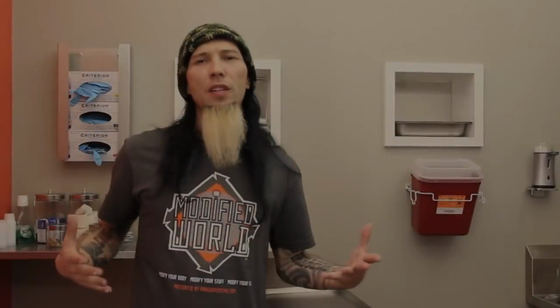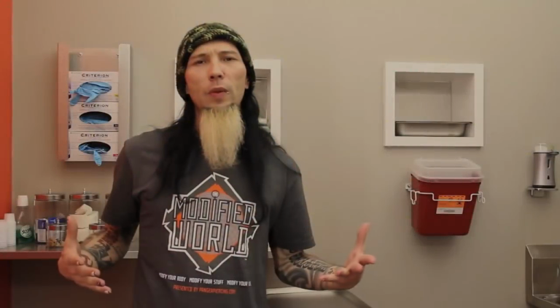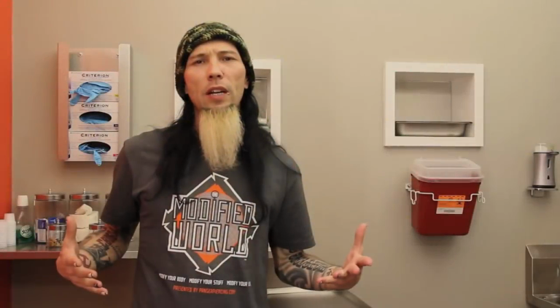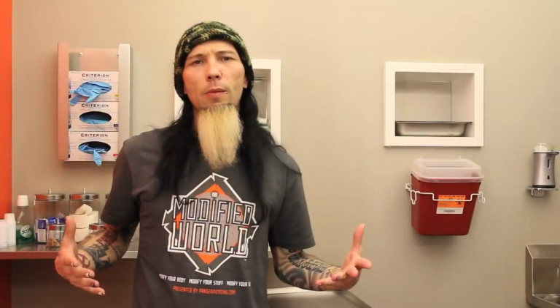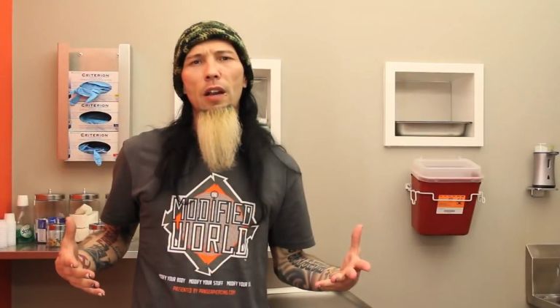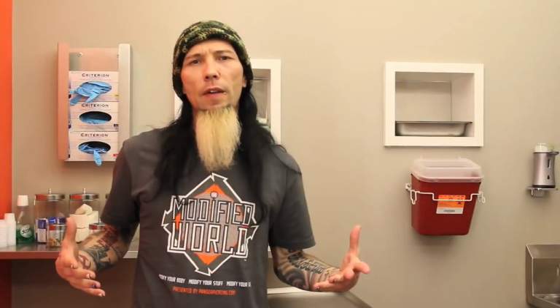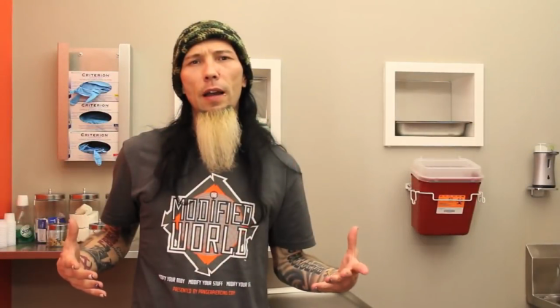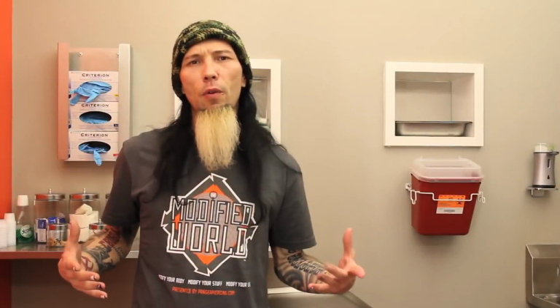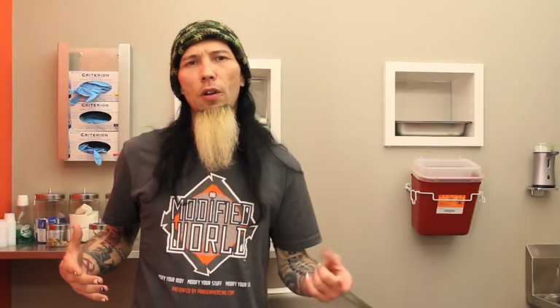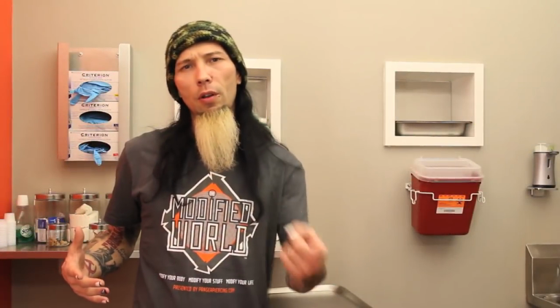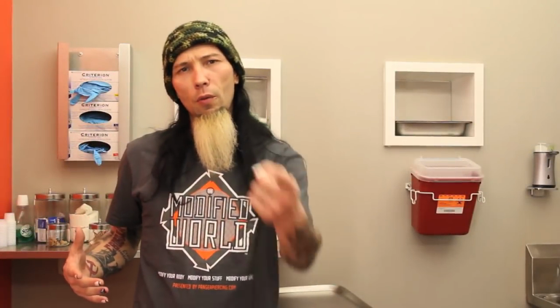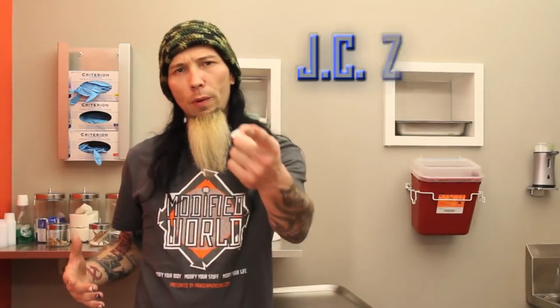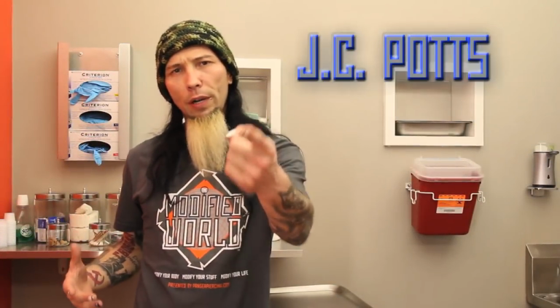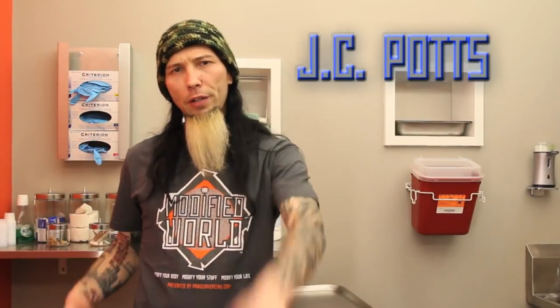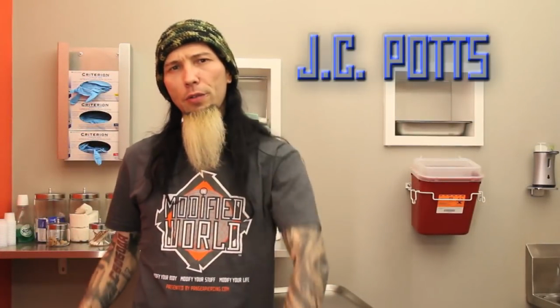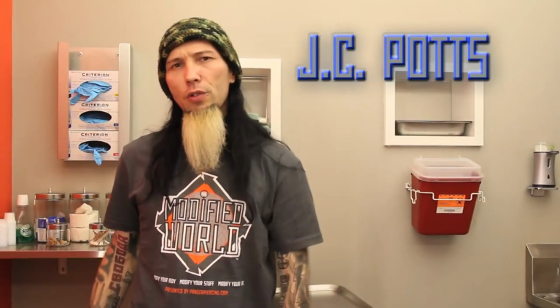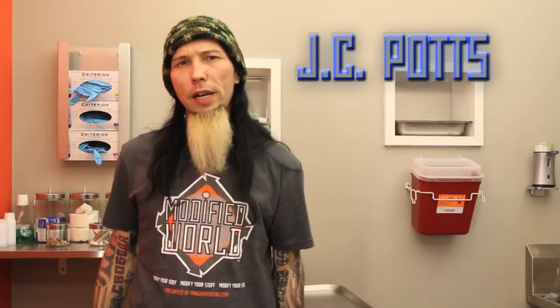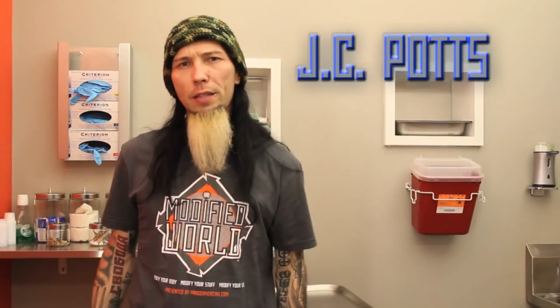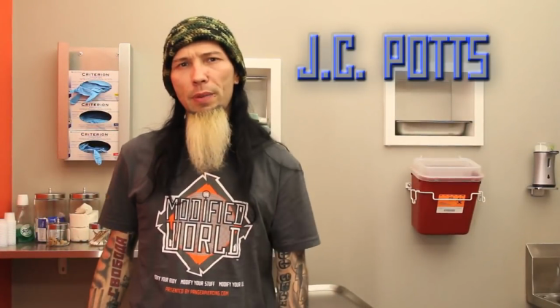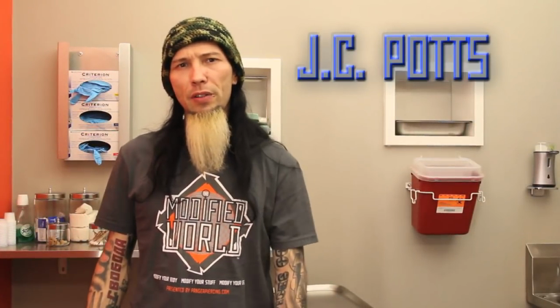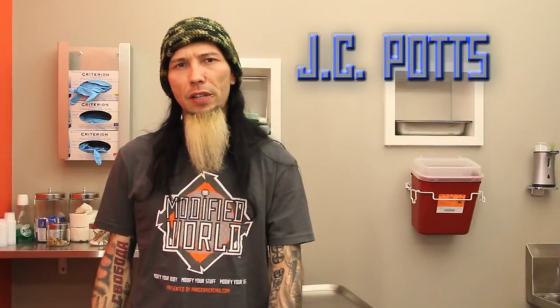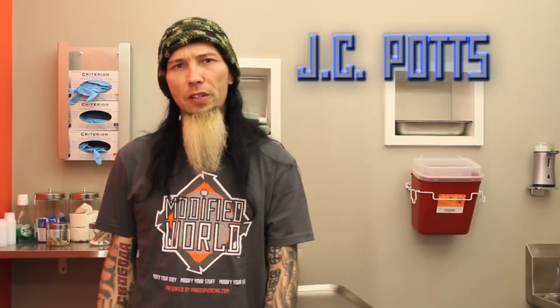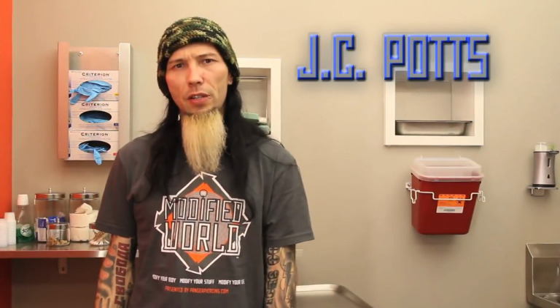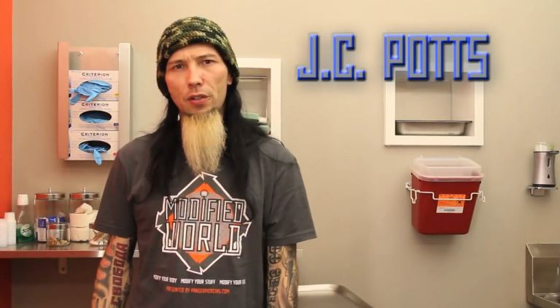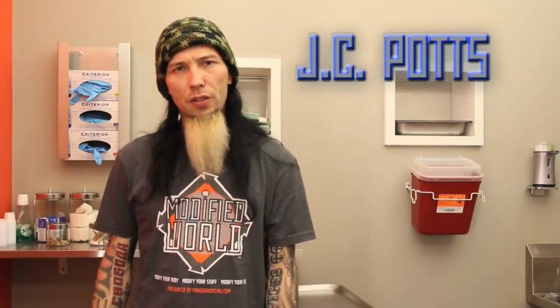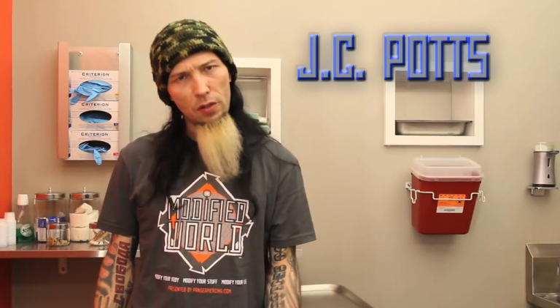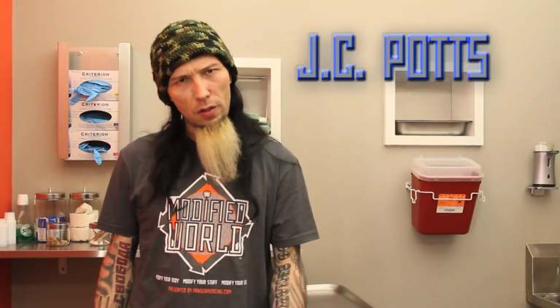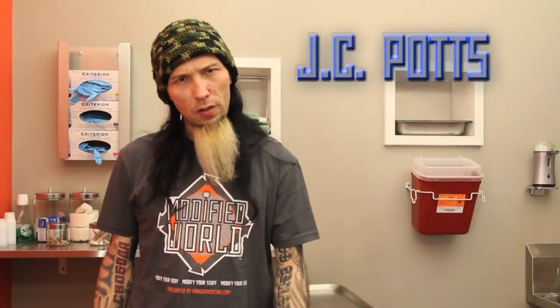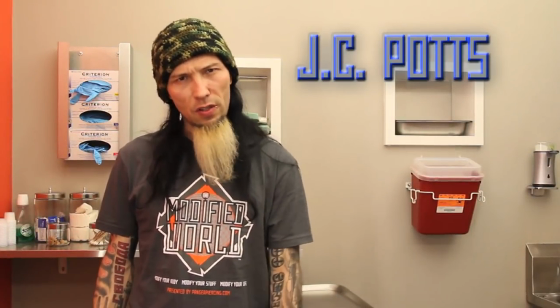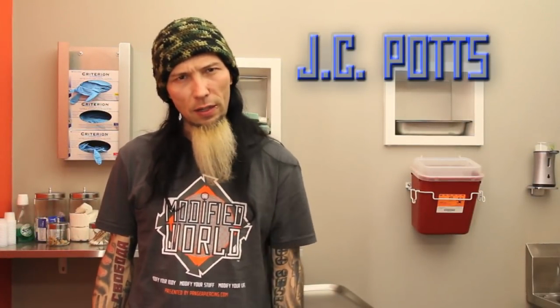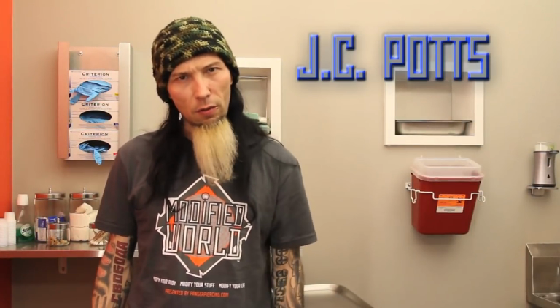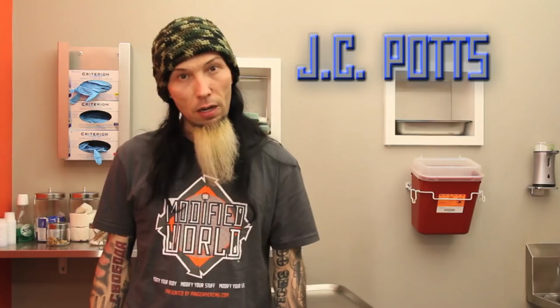This week on The Modified World, we bring you Travis Piercing Essentials, so stick around.